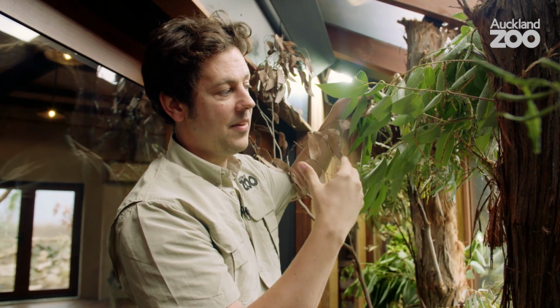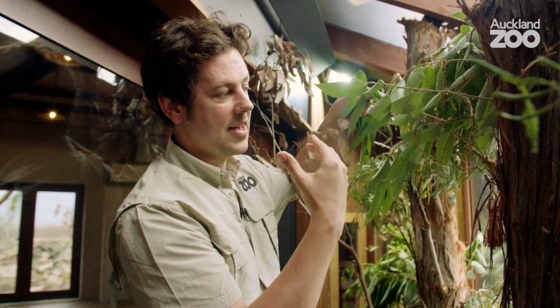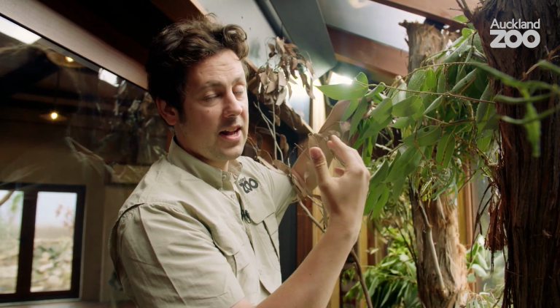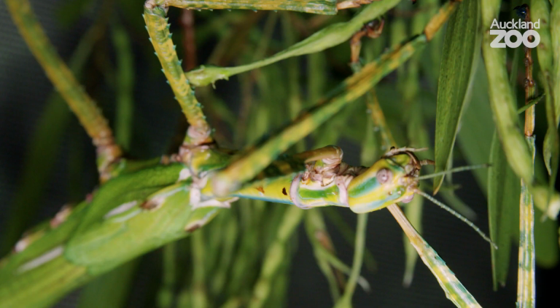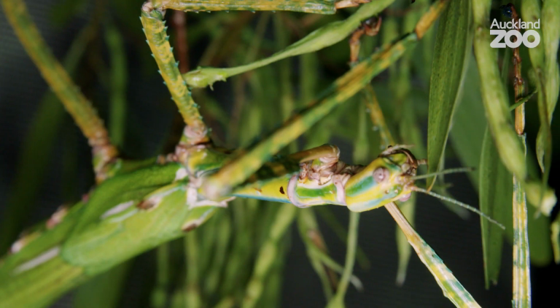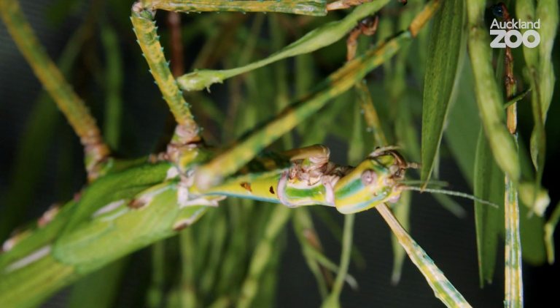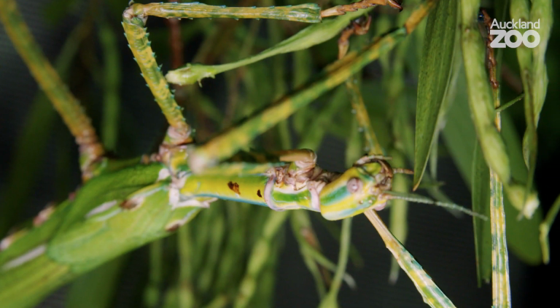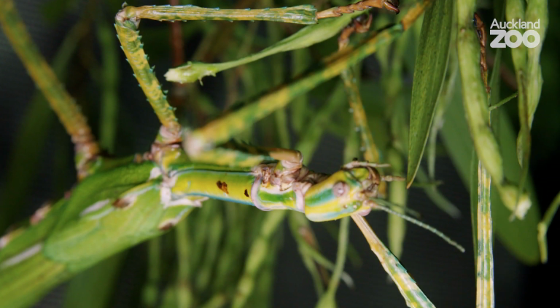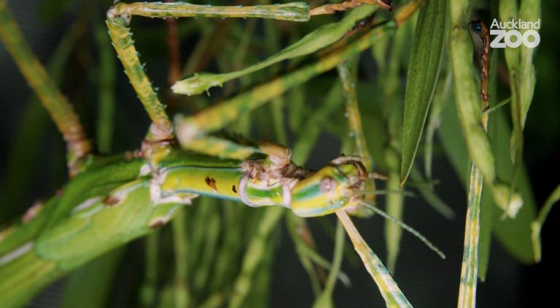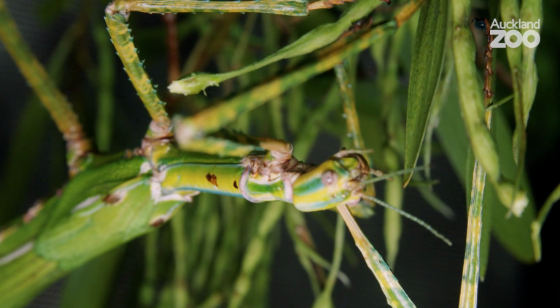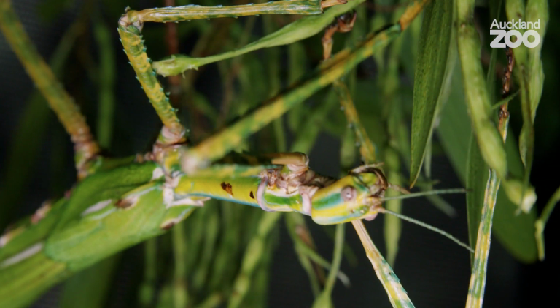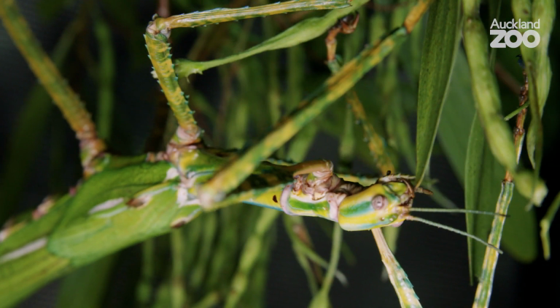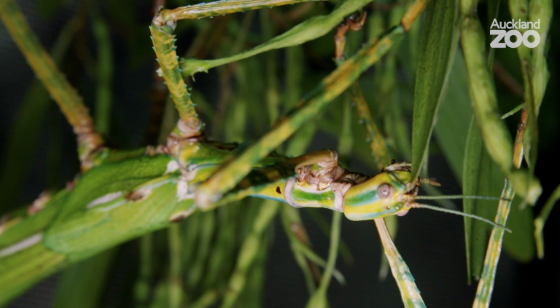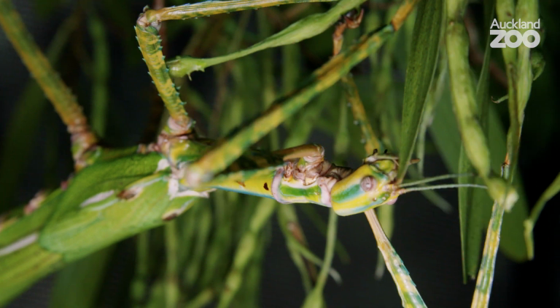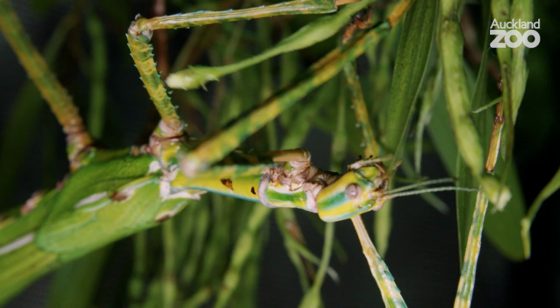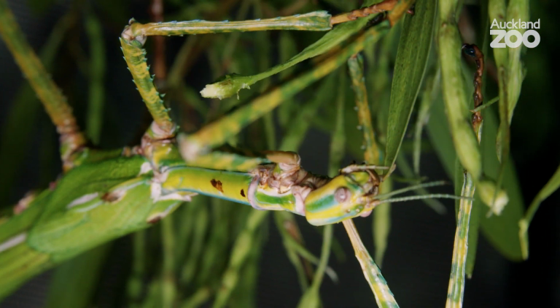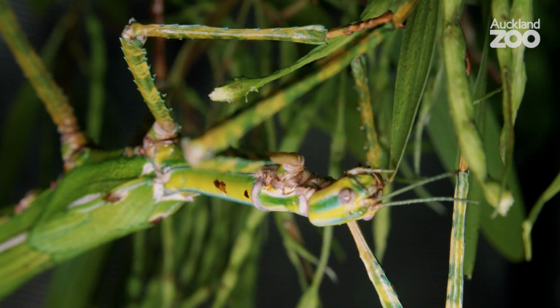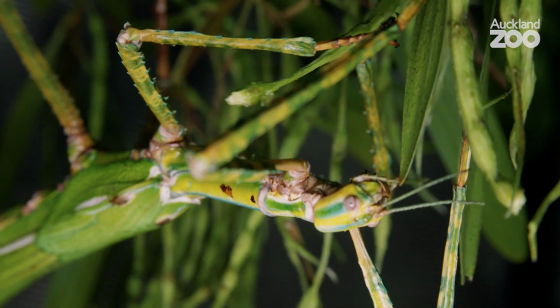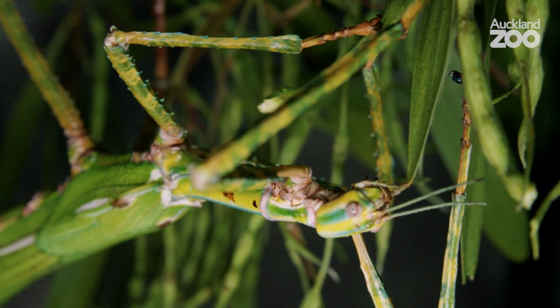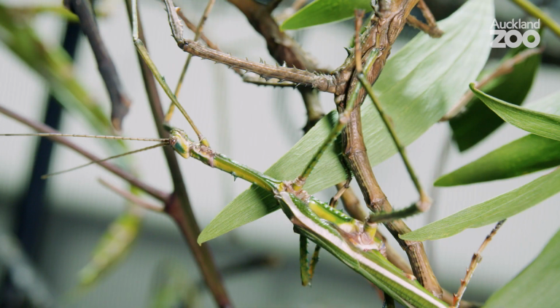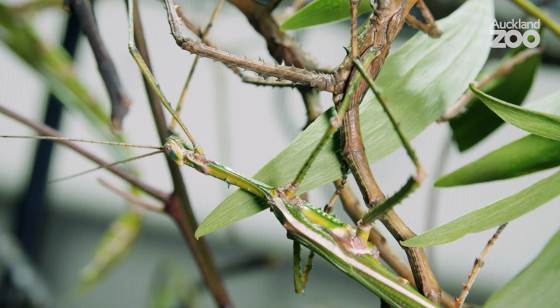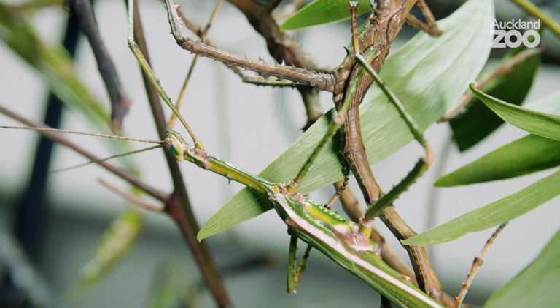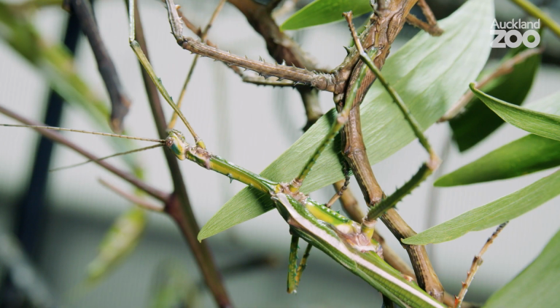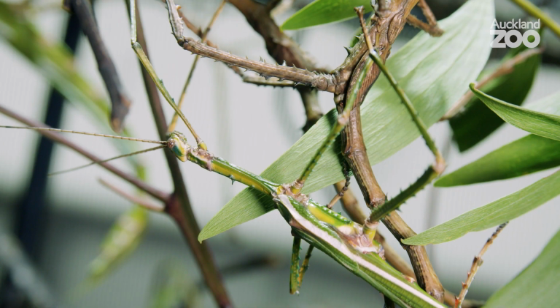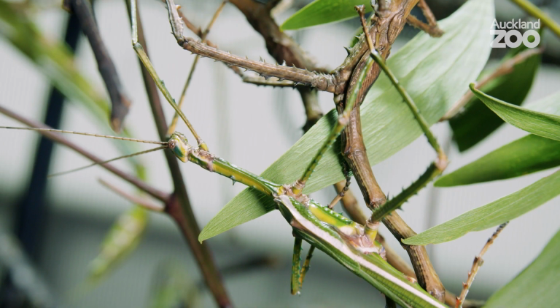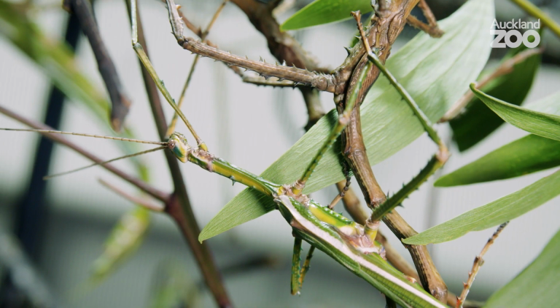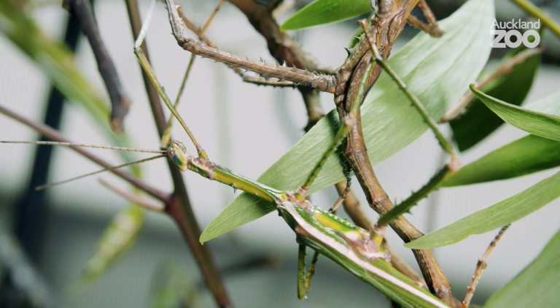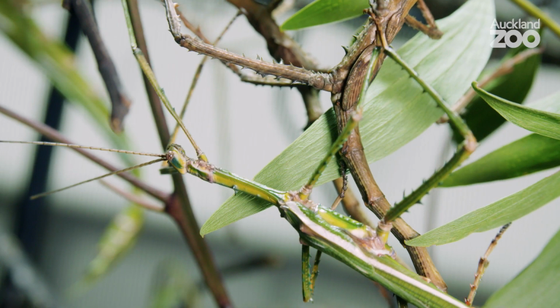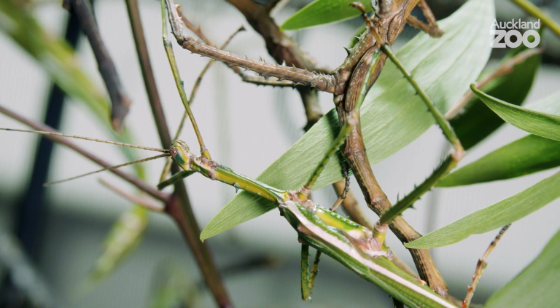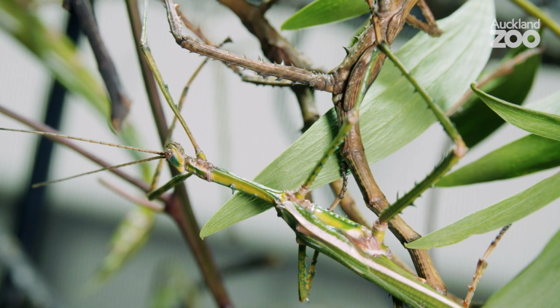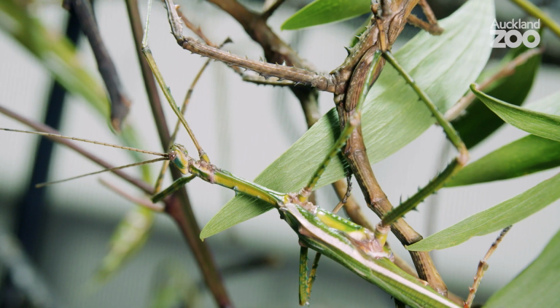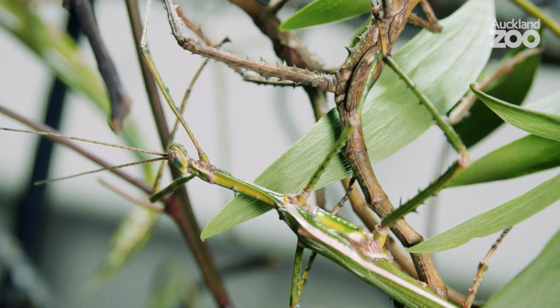In fact, they can actually sort of swing side to side, as if being caught by the wind. It's all part of the way of blending into their environment.